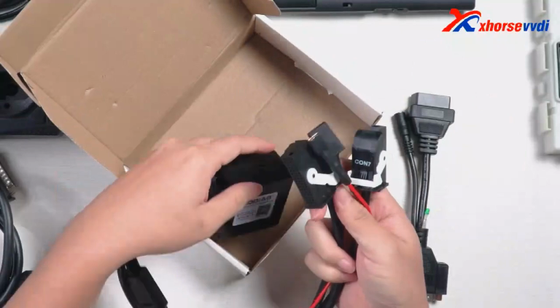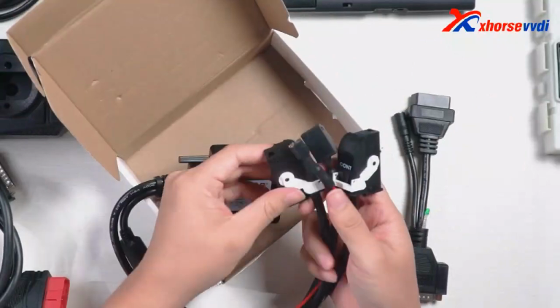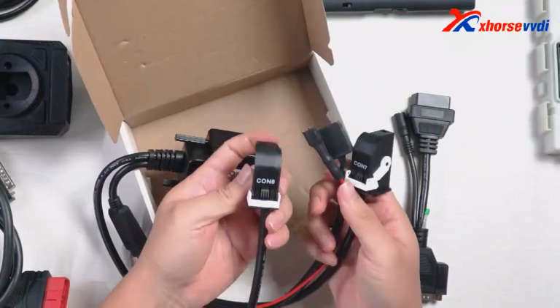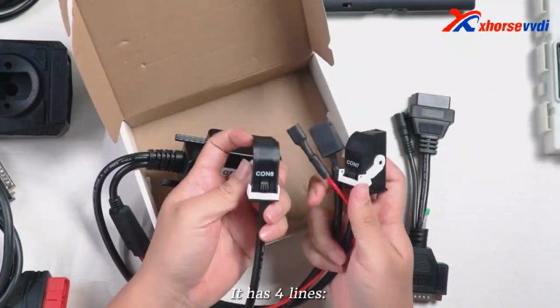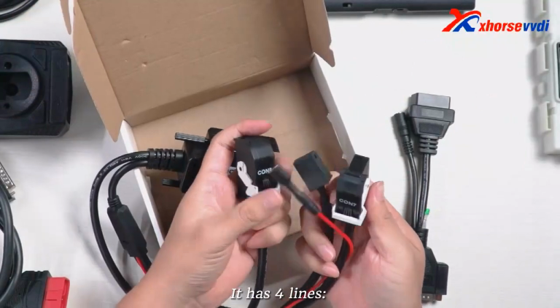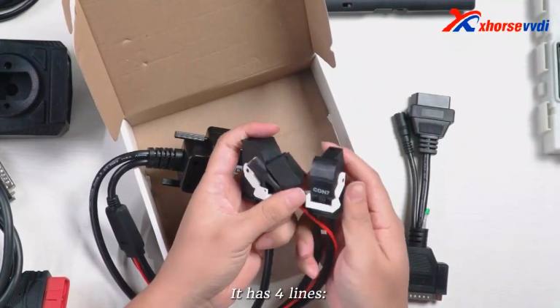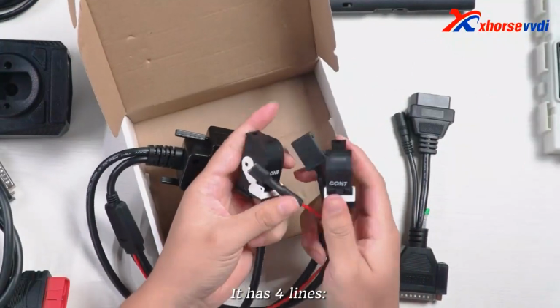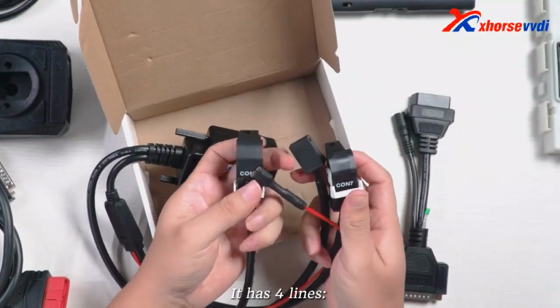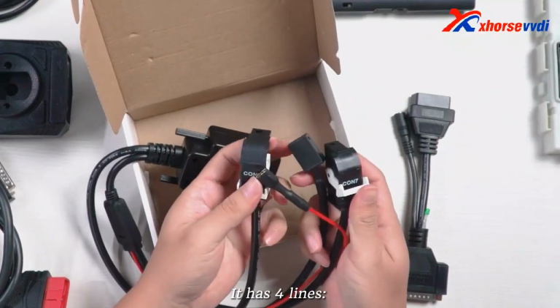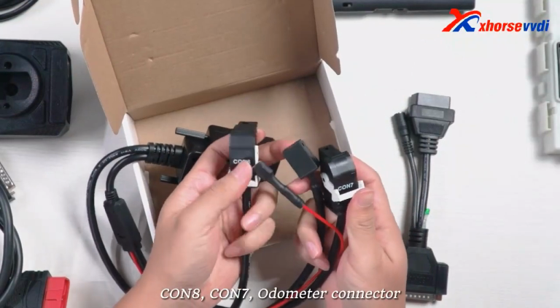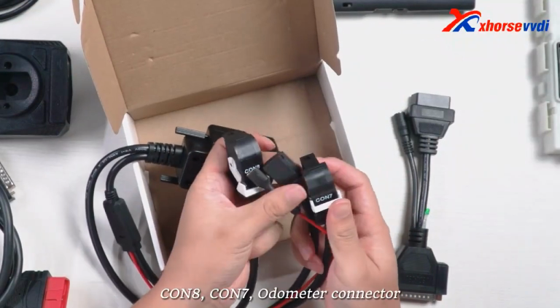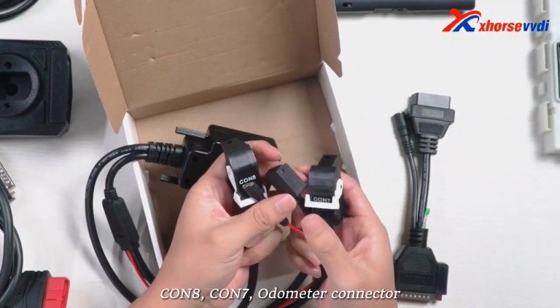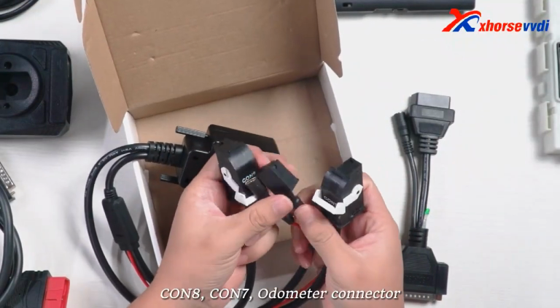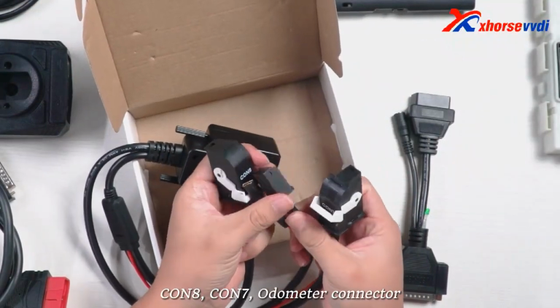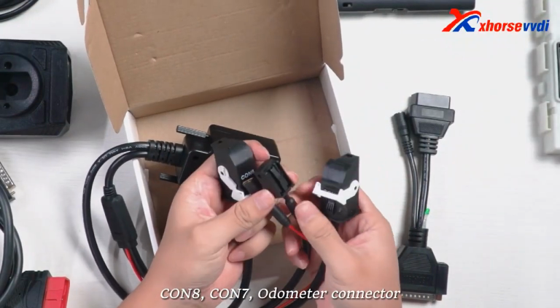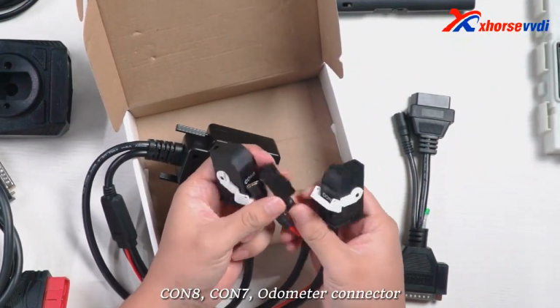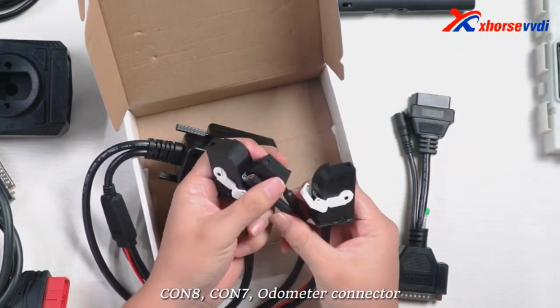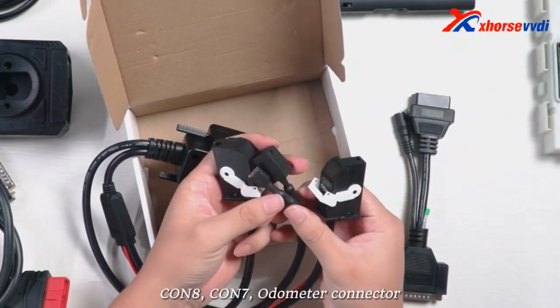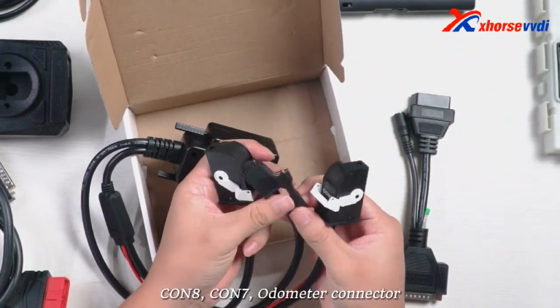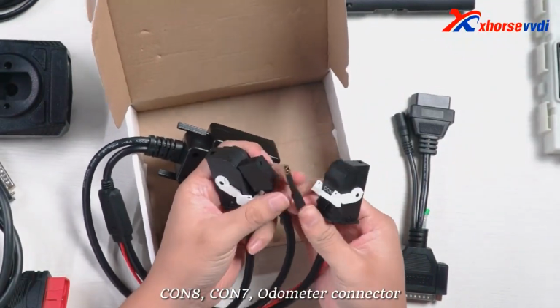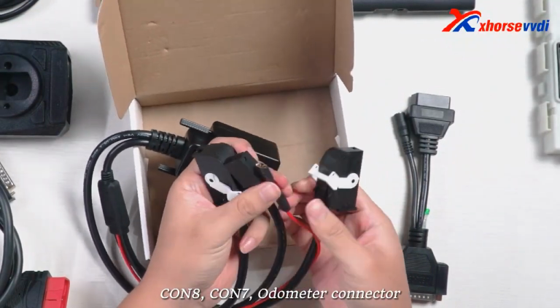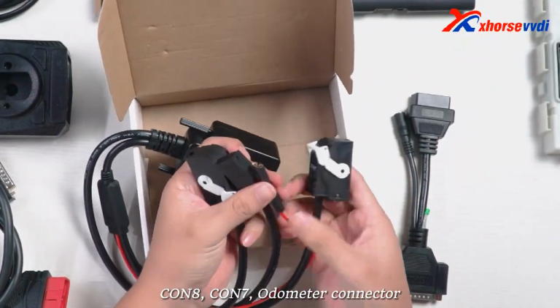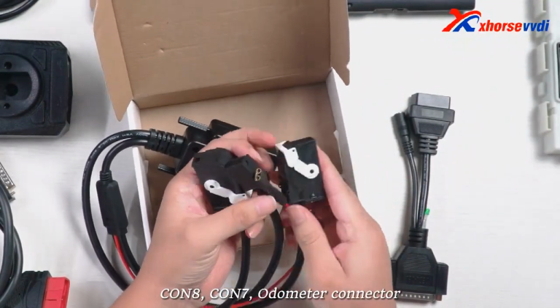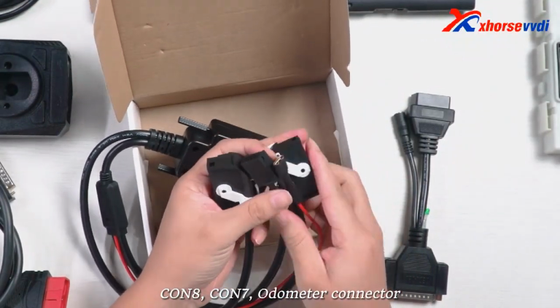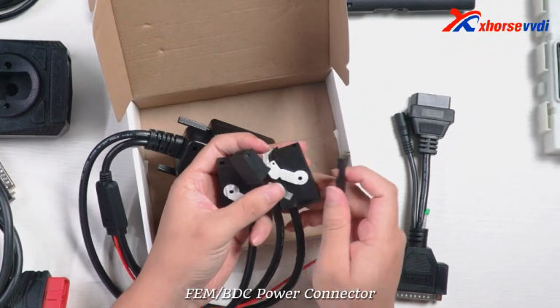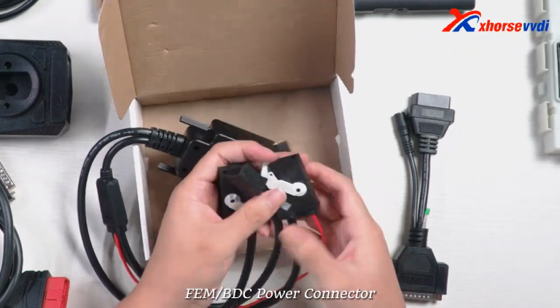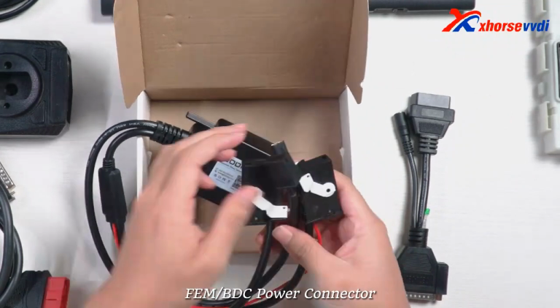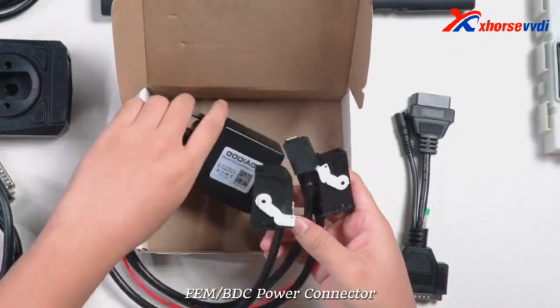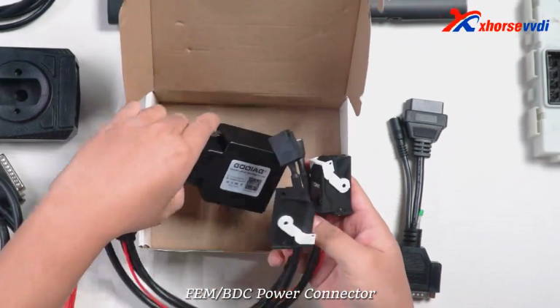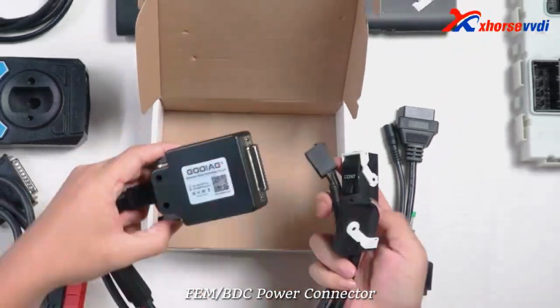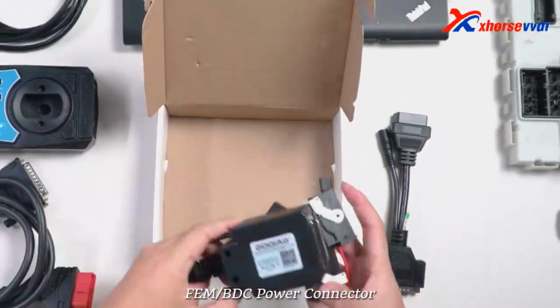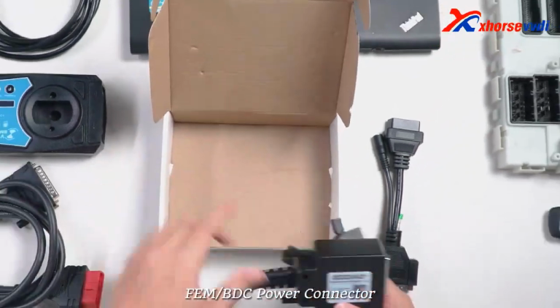It has four lines: CON8, CON7, odometer connector, and Femme OBDC power connector.